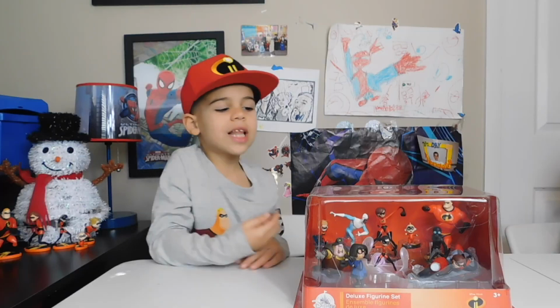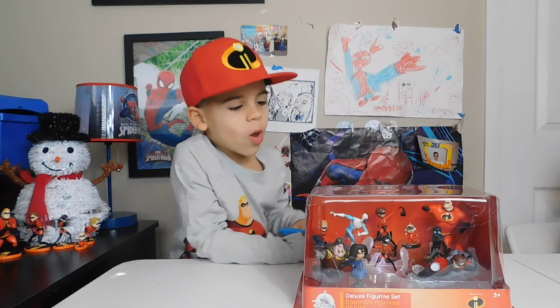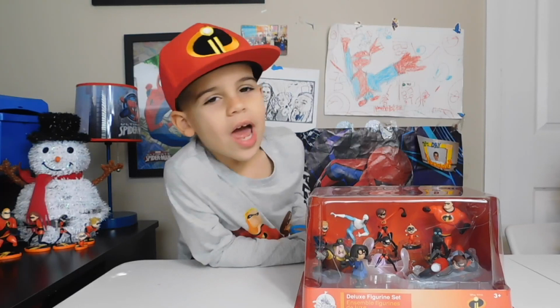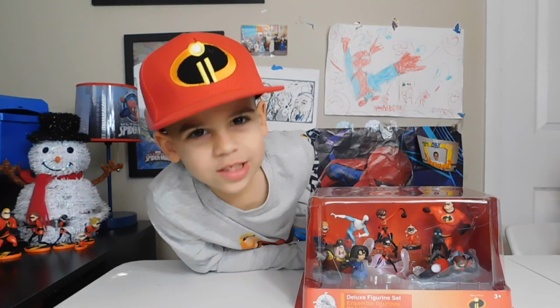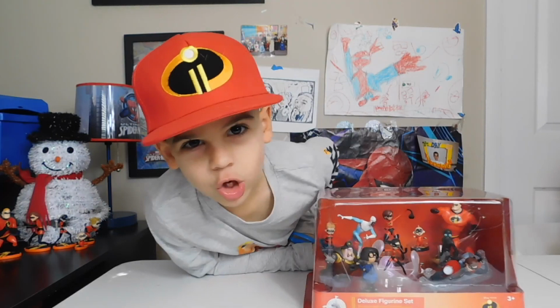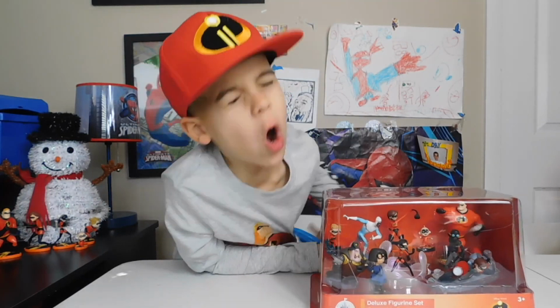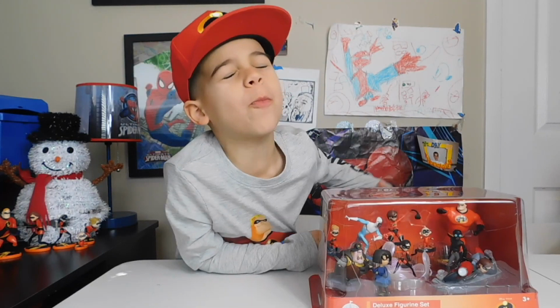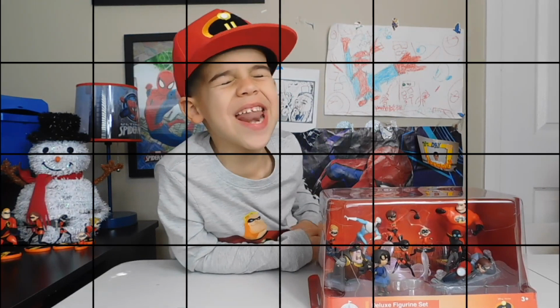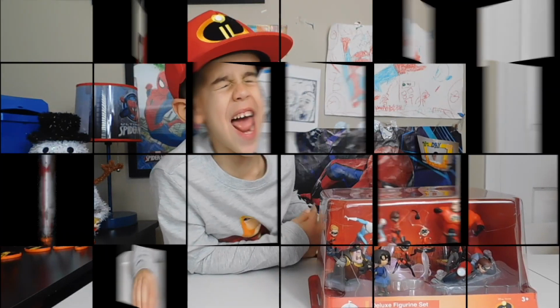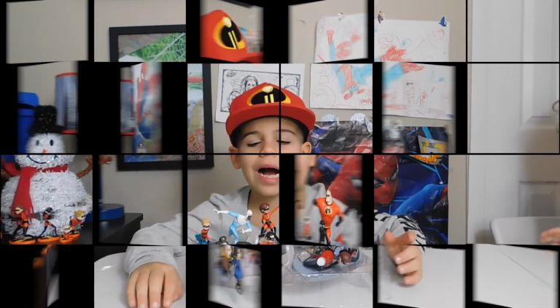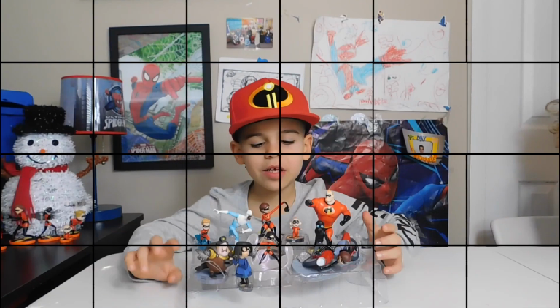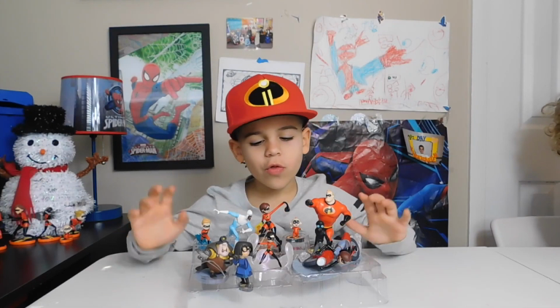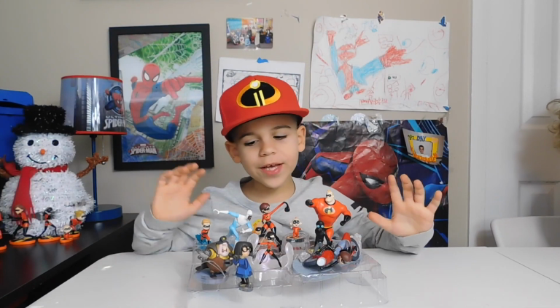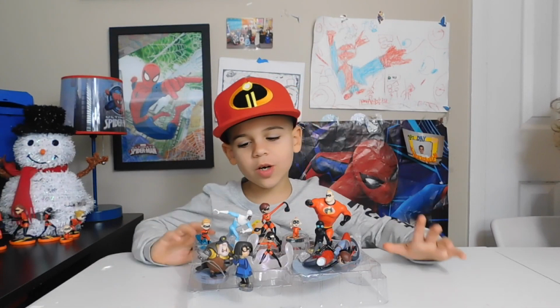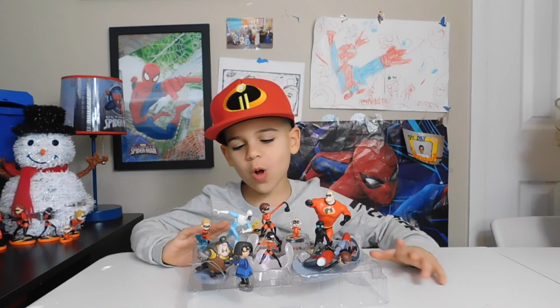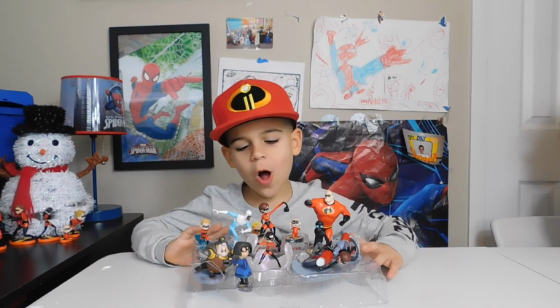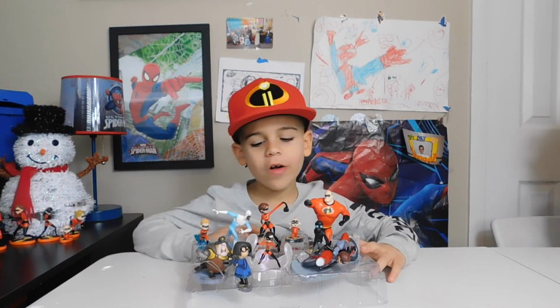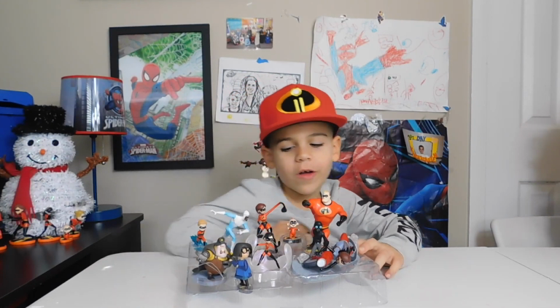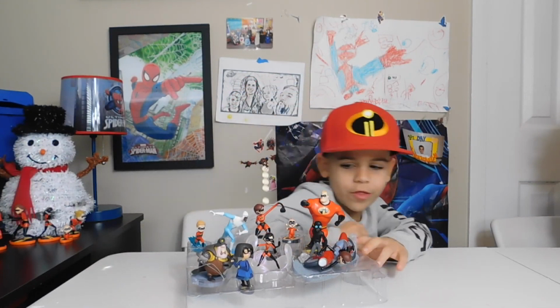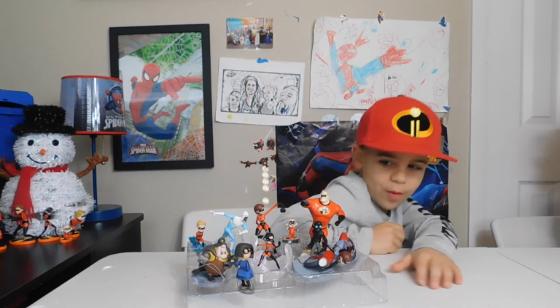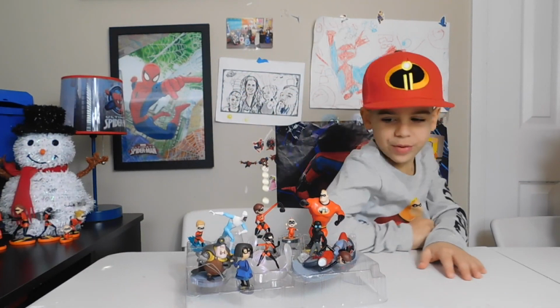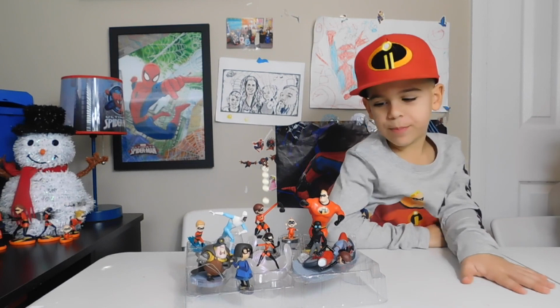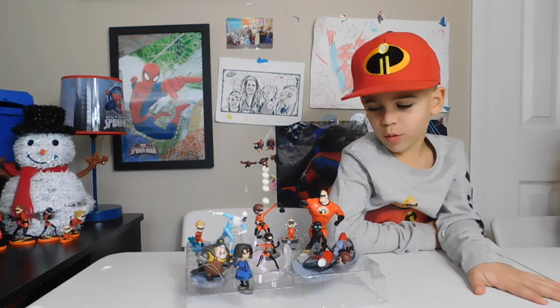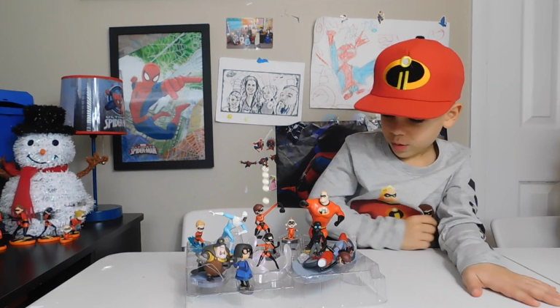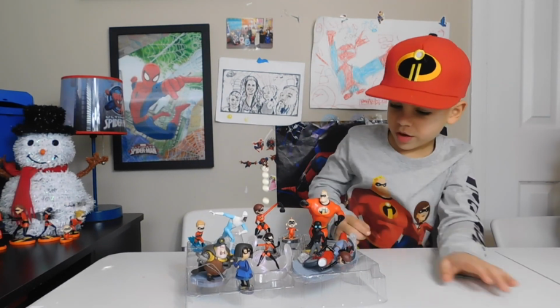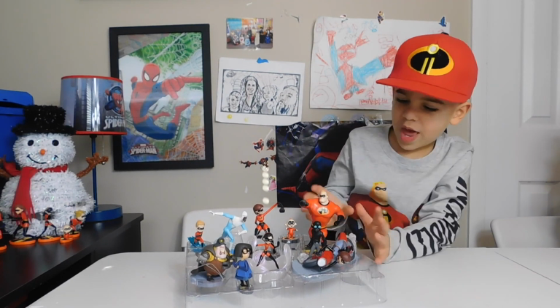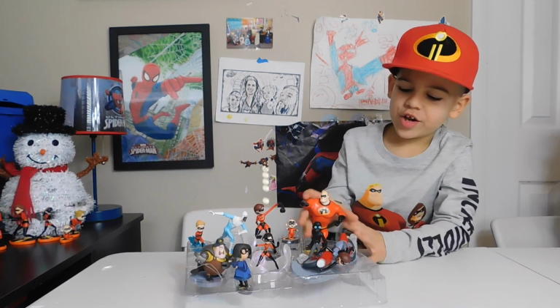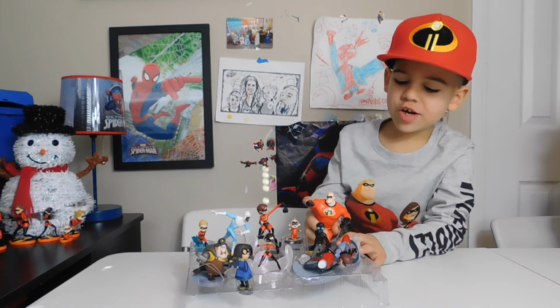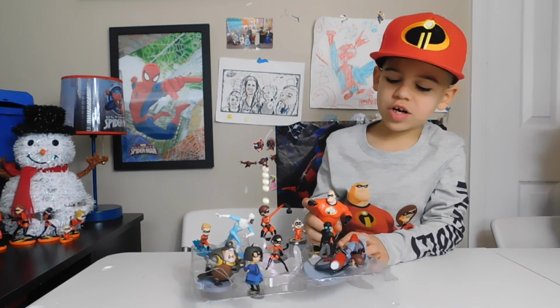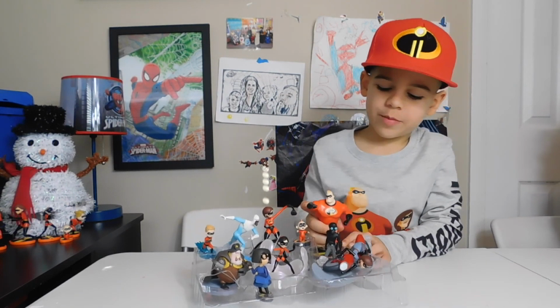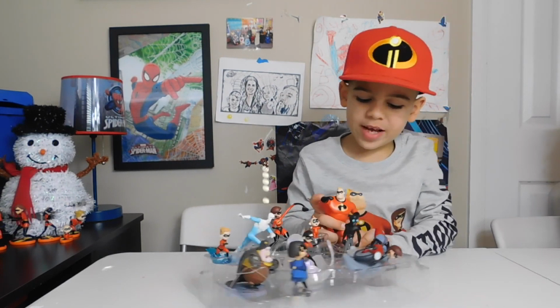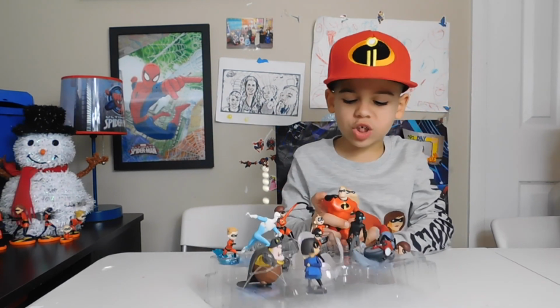Now let's open it! These are all the people.